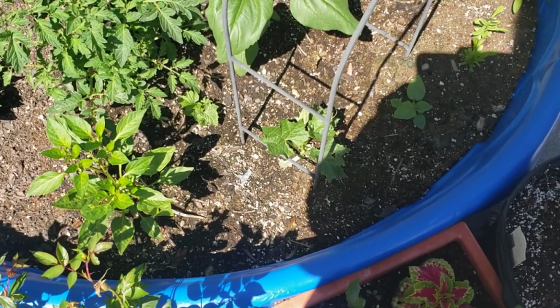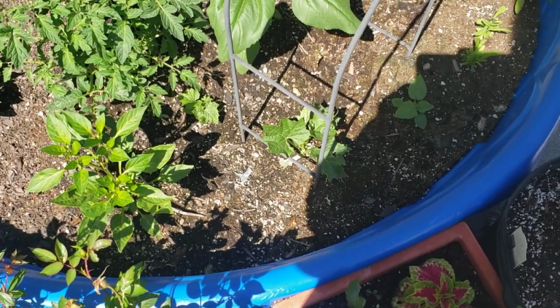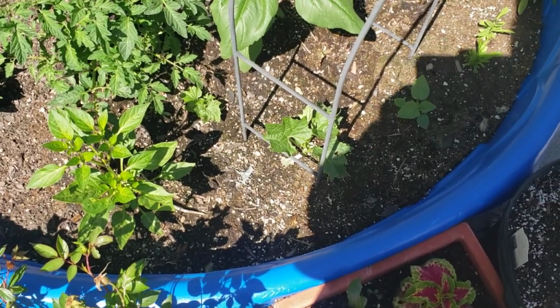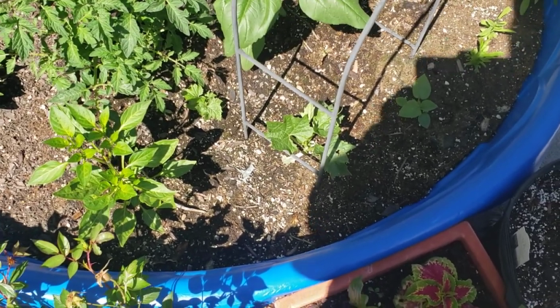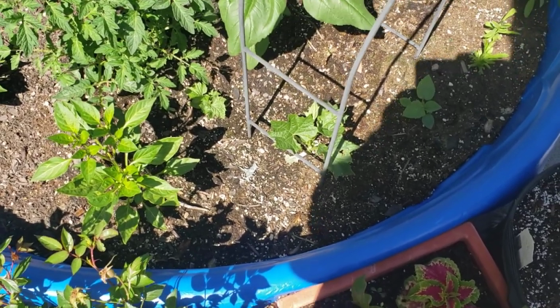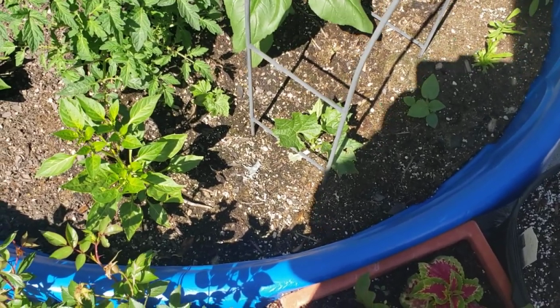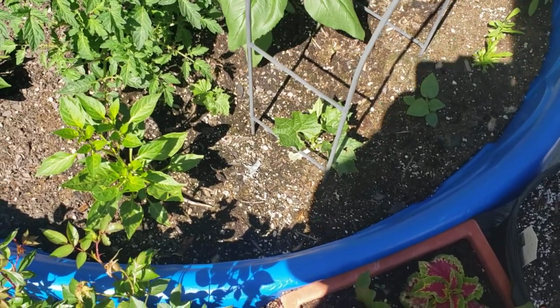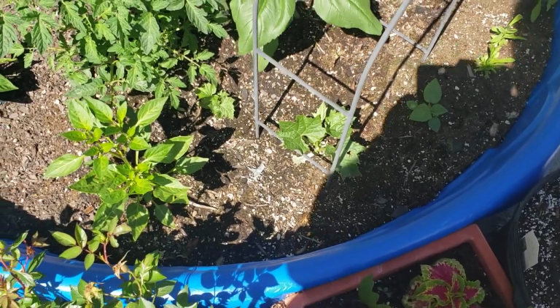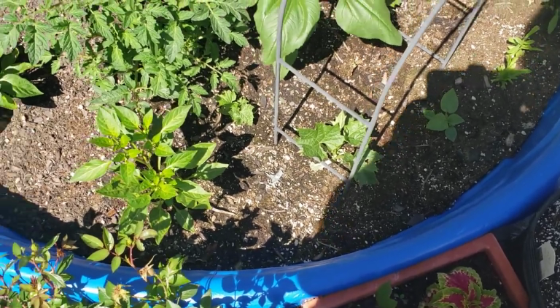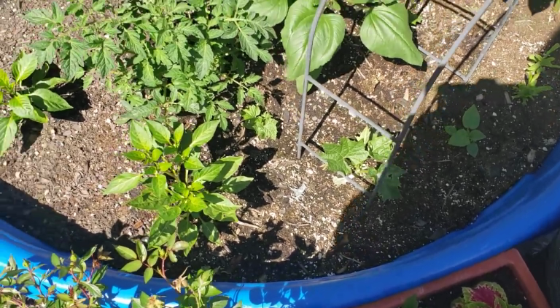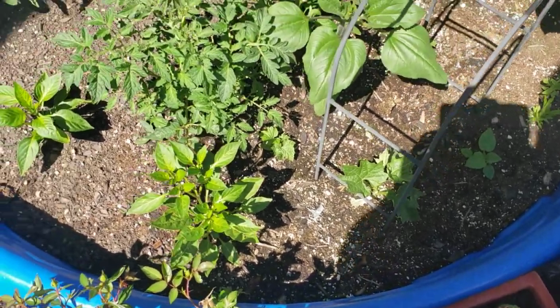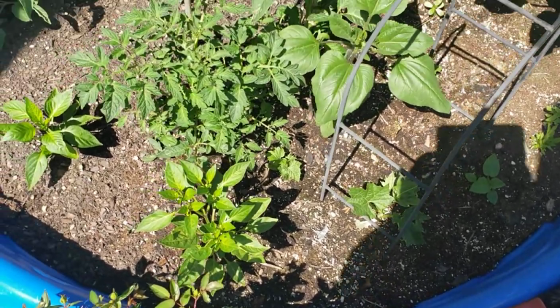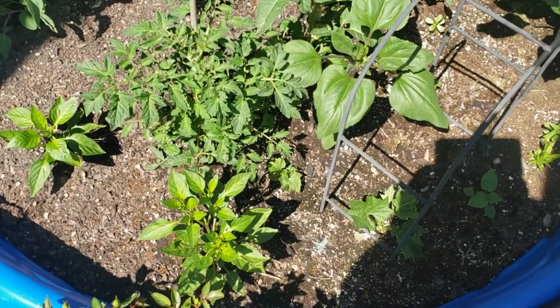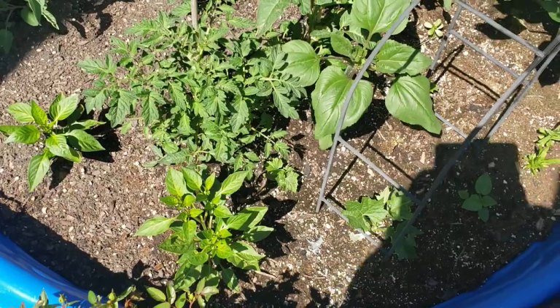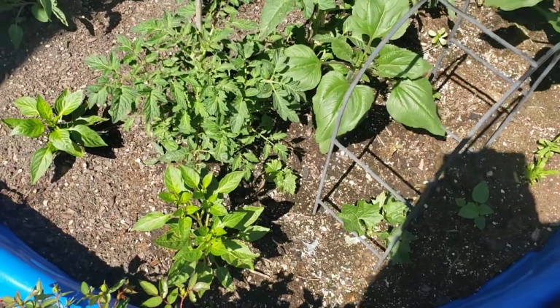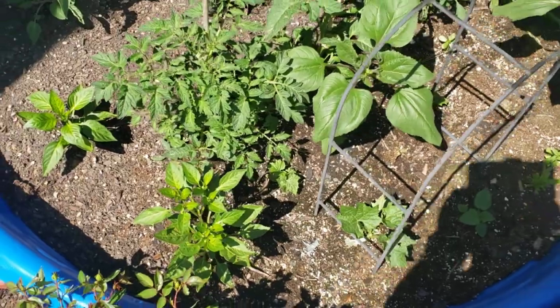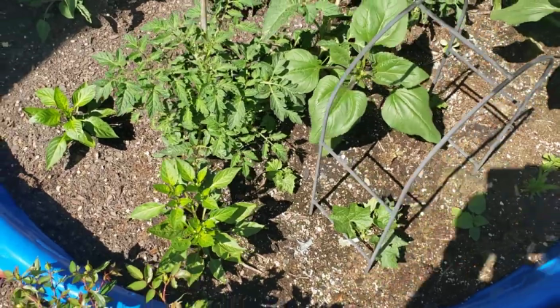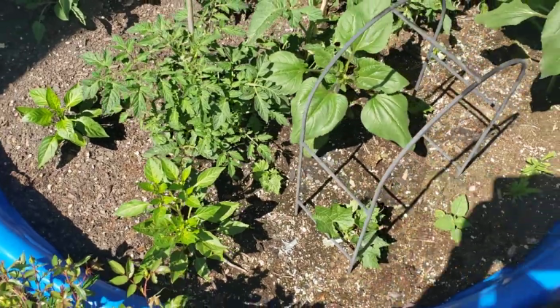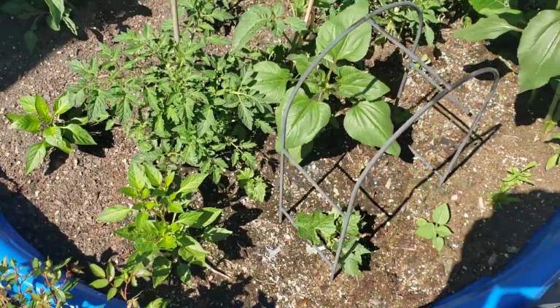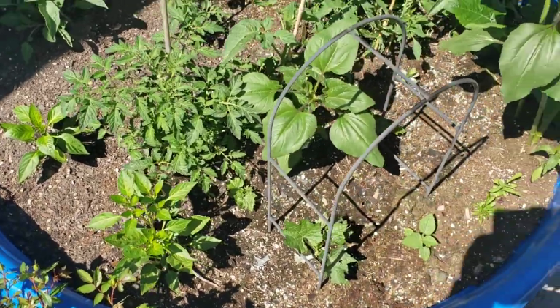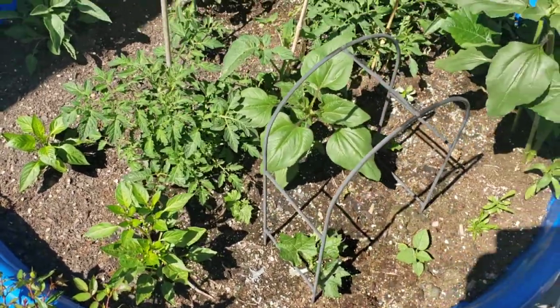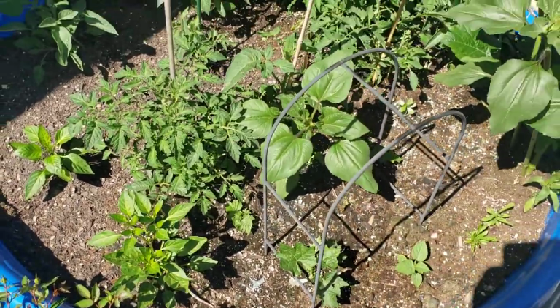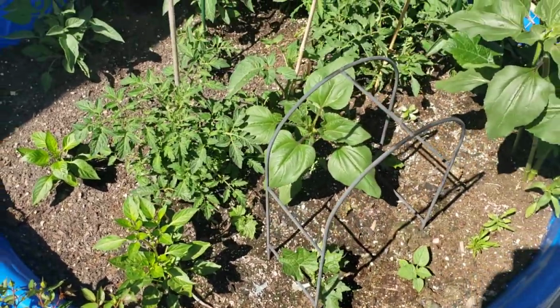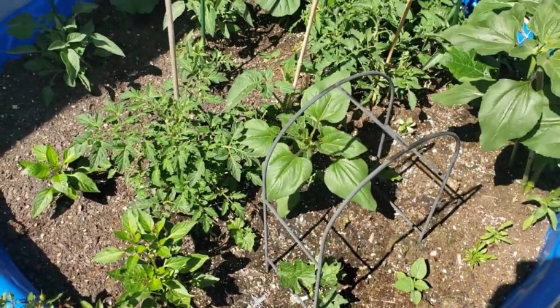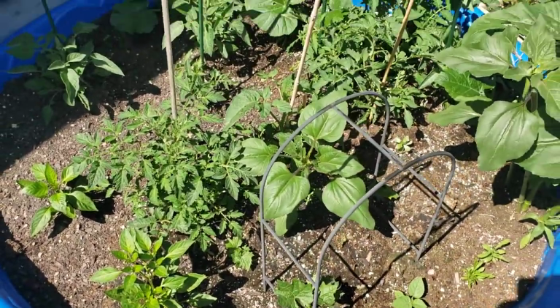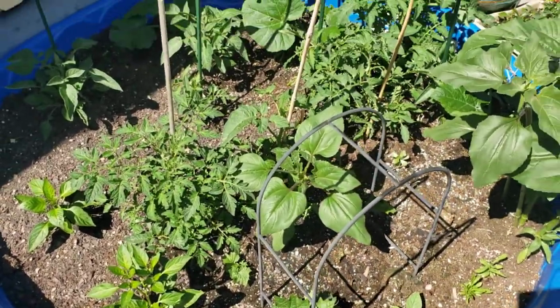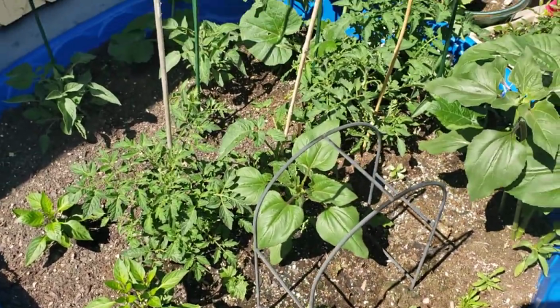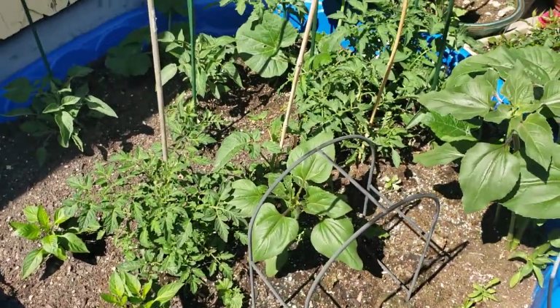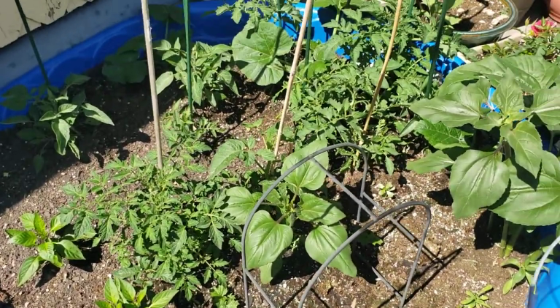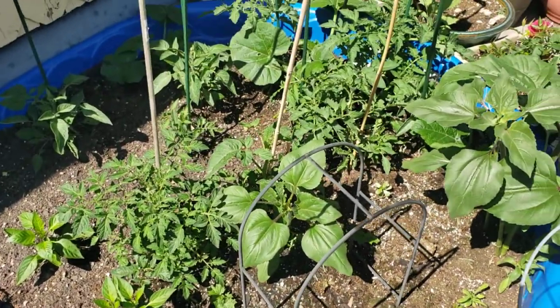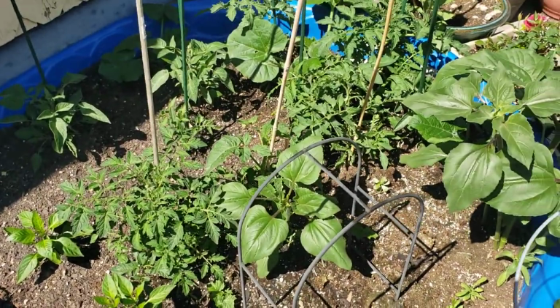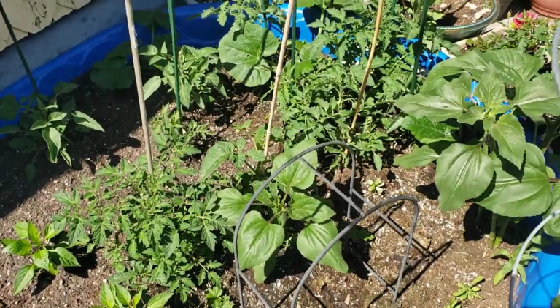We look forward to actually seeing this guy do what it's supposed to do. I hope we have enough time for them to produce loofahs, but it'd be nice to just see the plant get big.